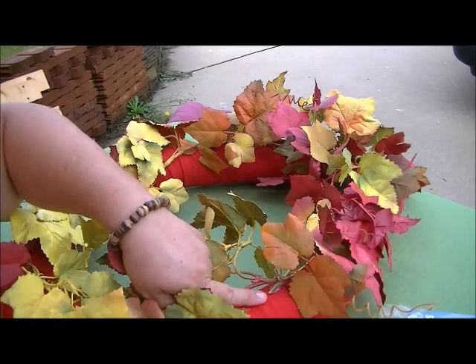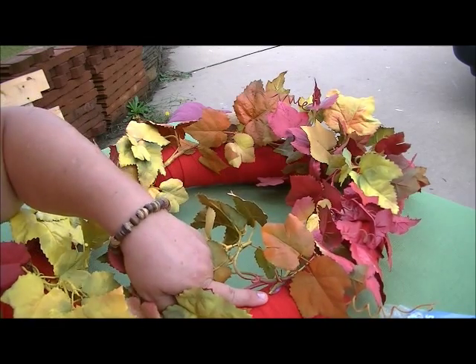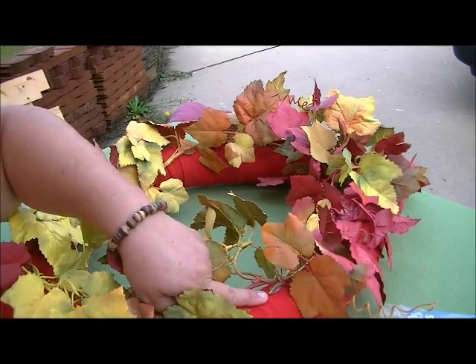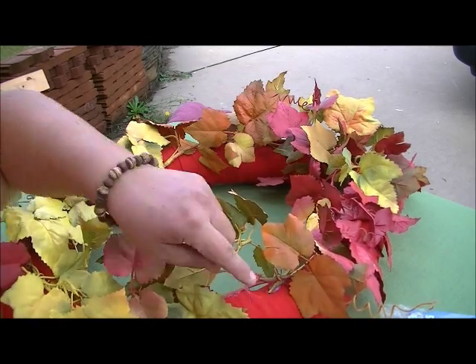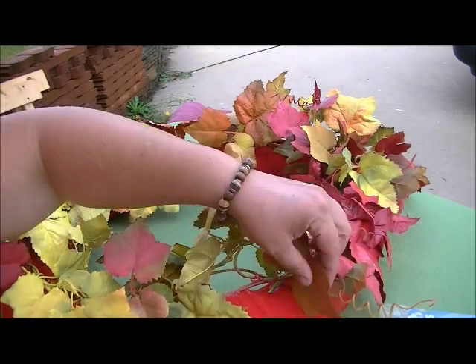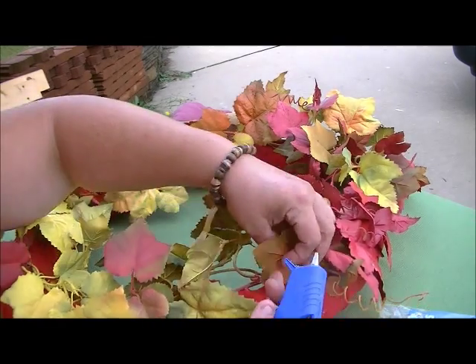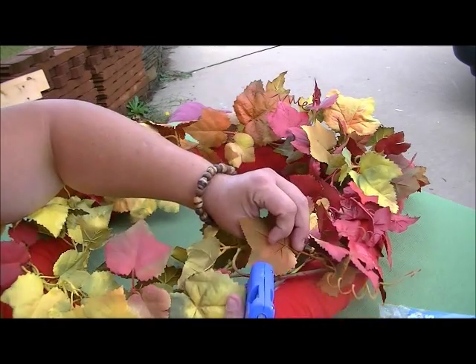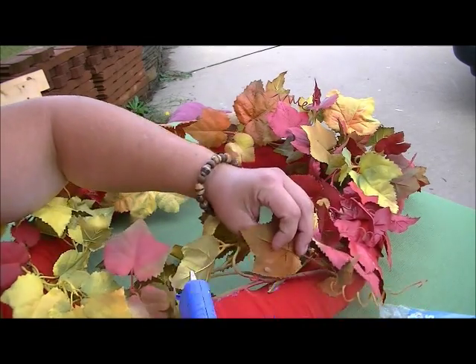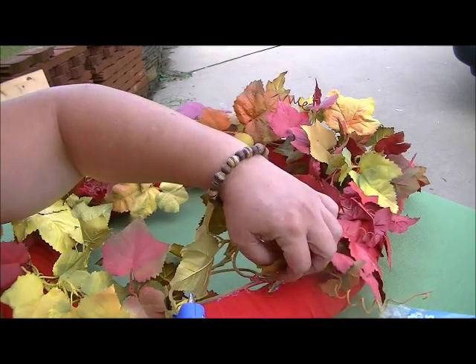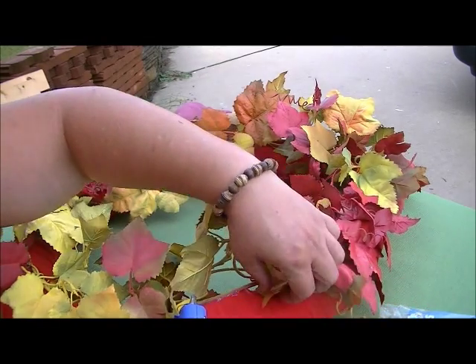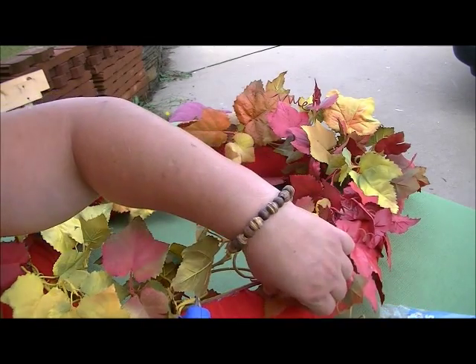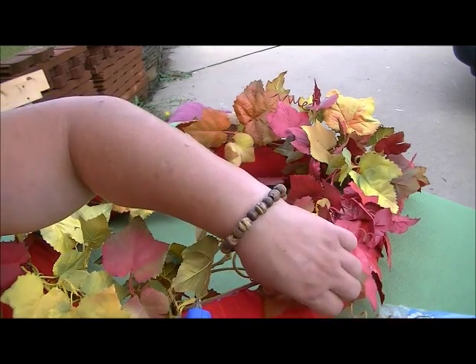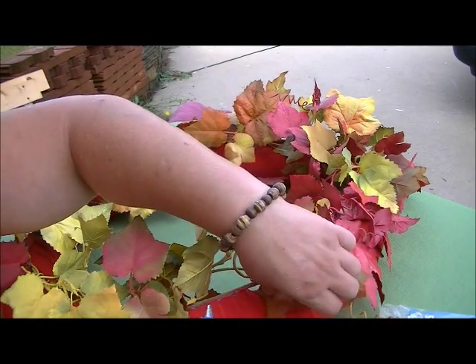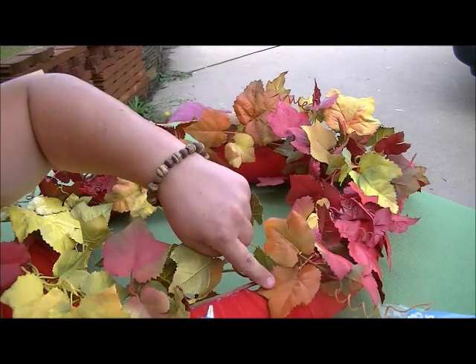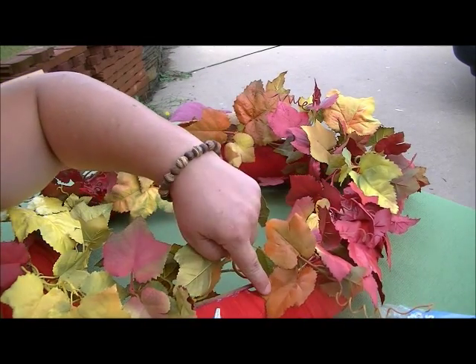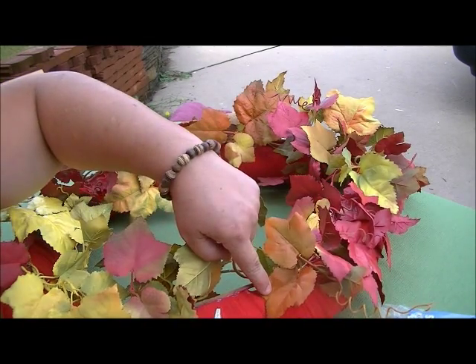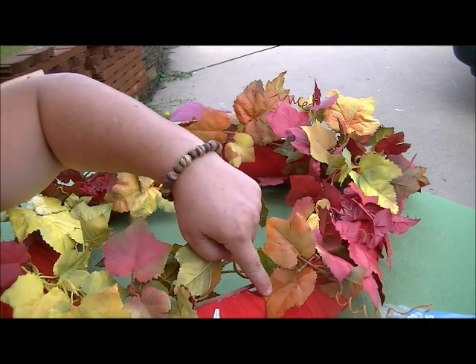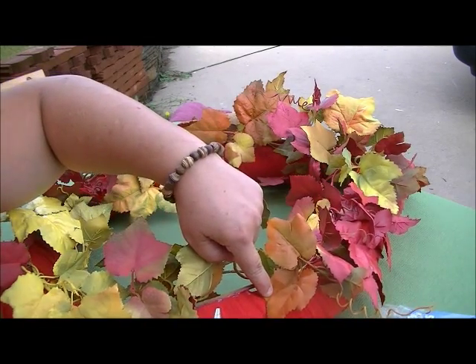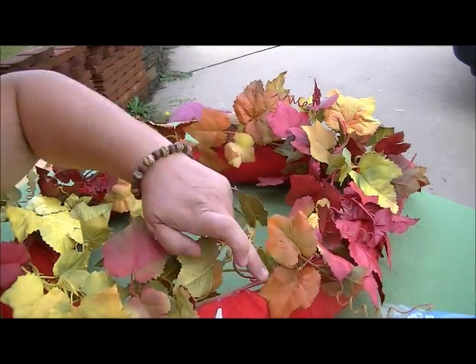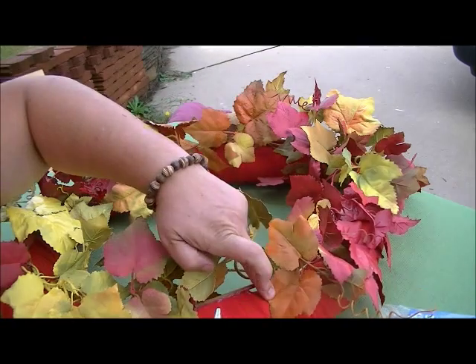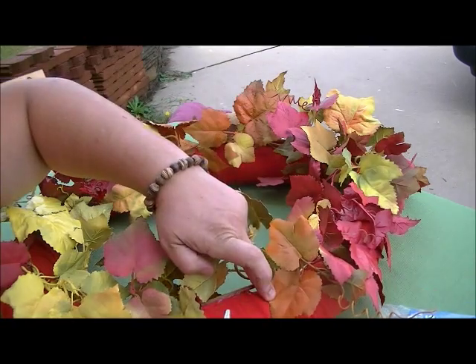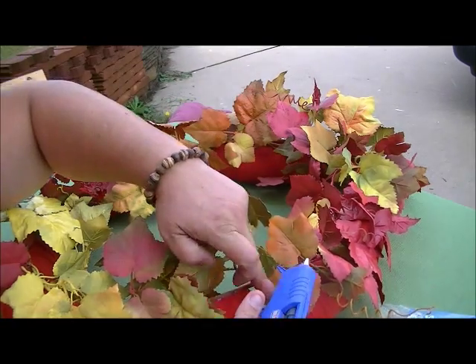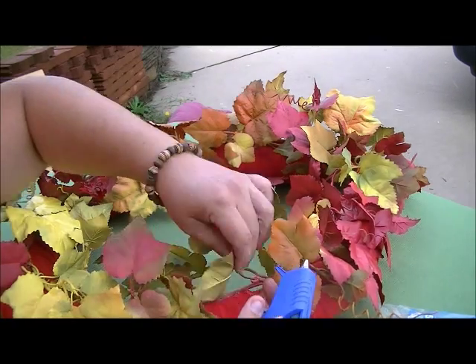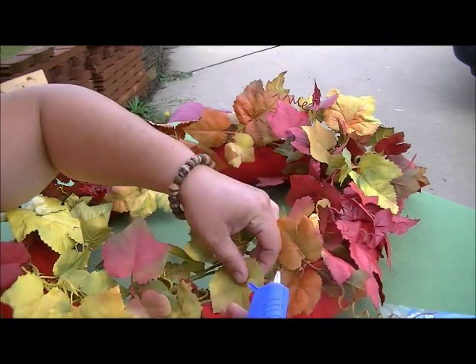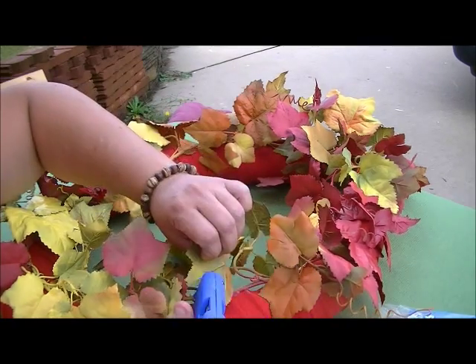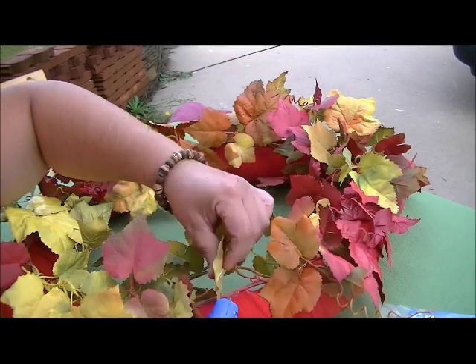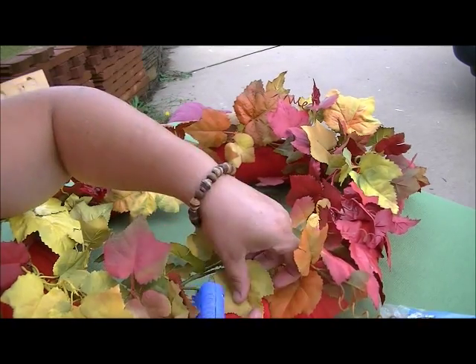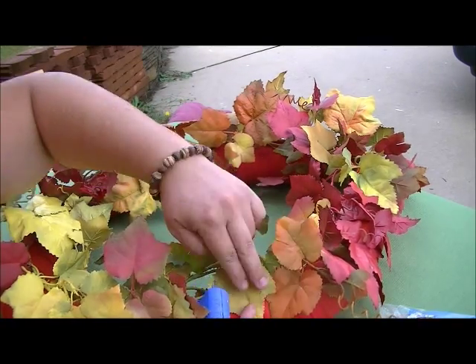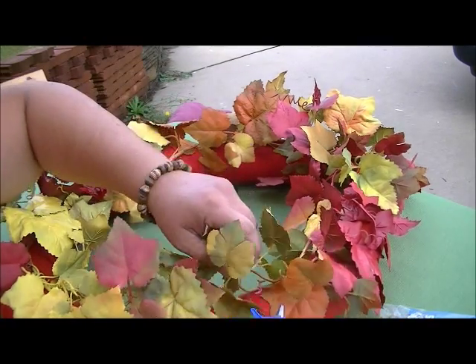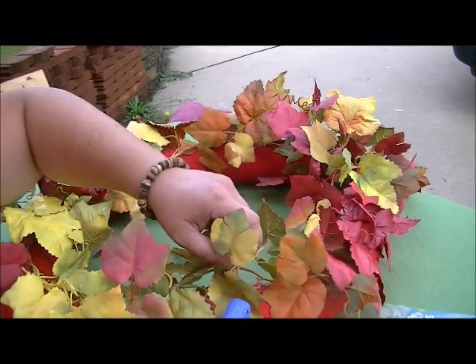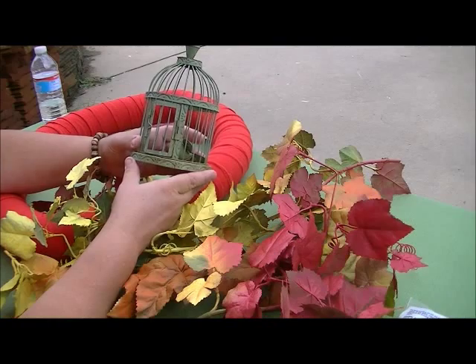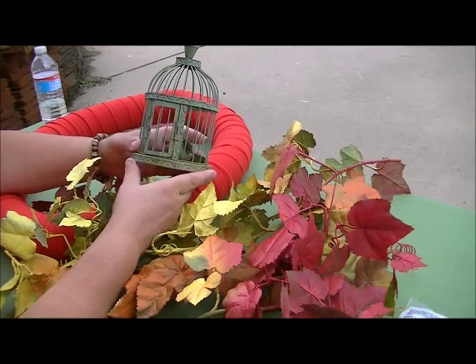Once all of my pieces were glued down, I went back and repositioned some of the leaves to cover up some of those big blobs of hot glue.